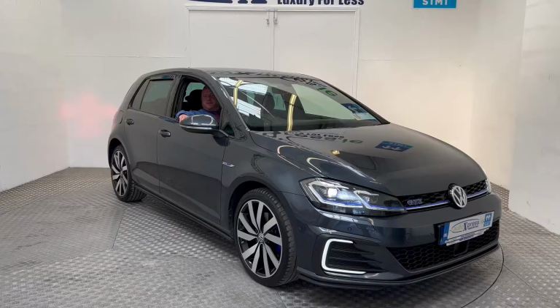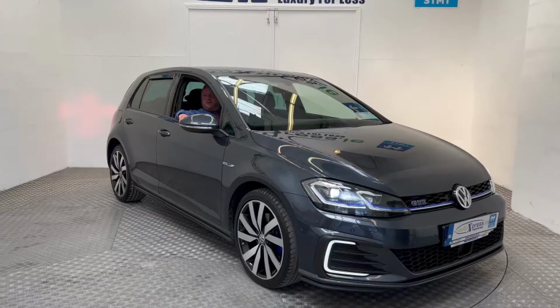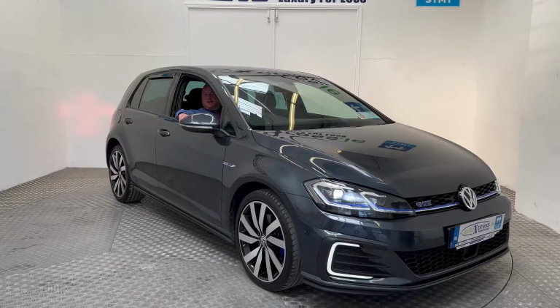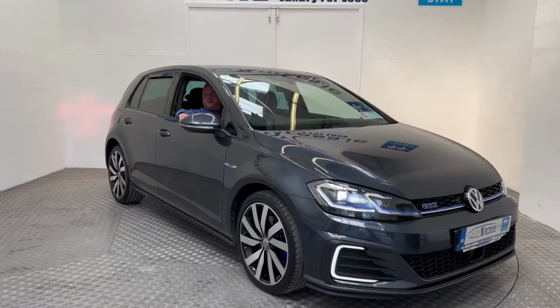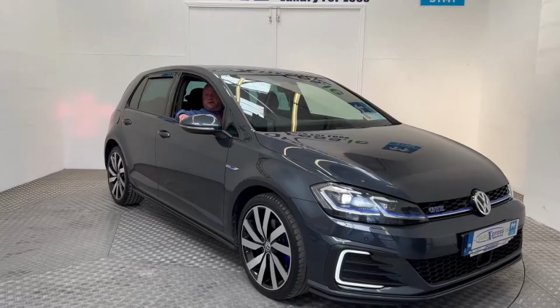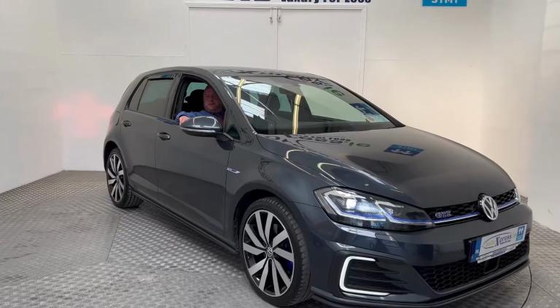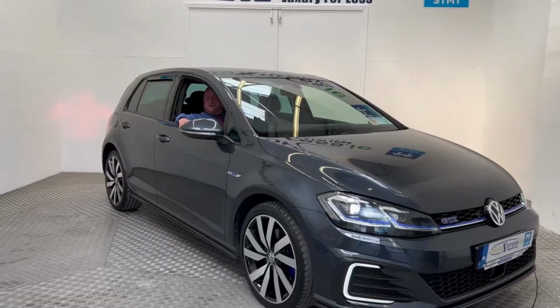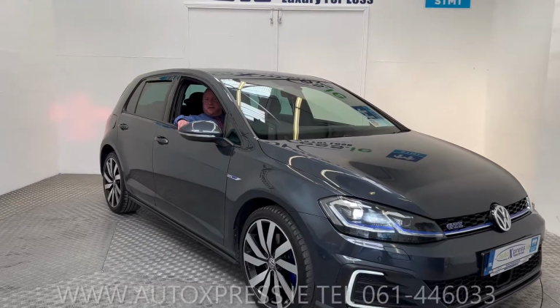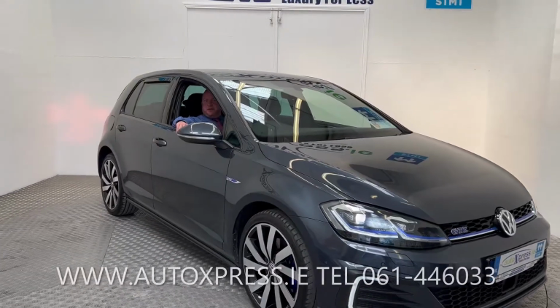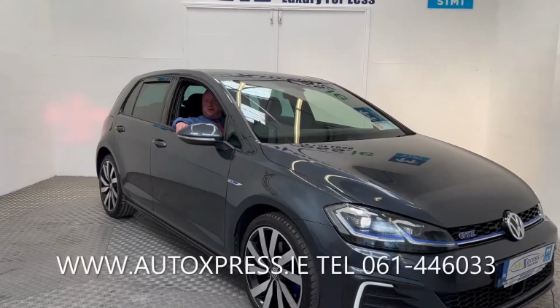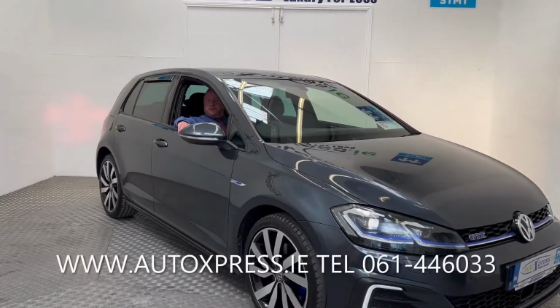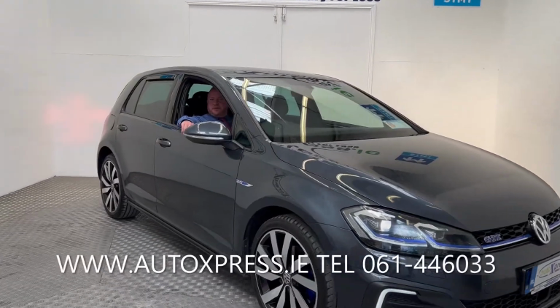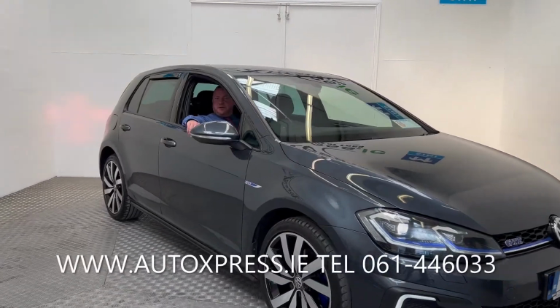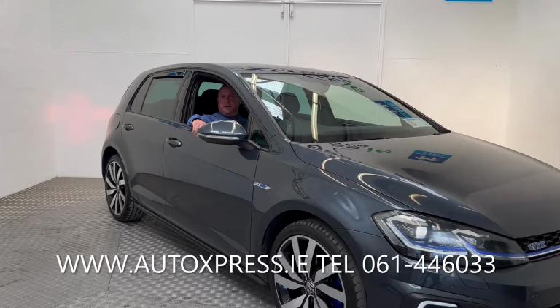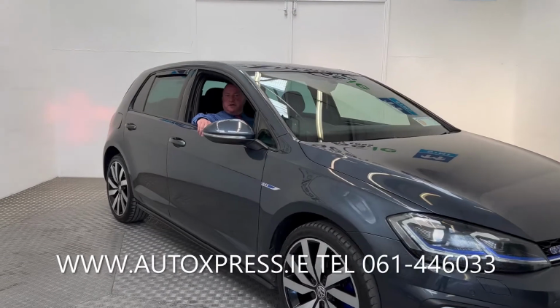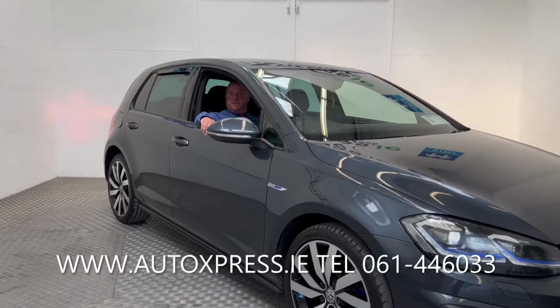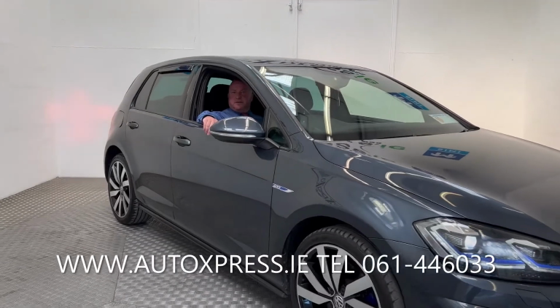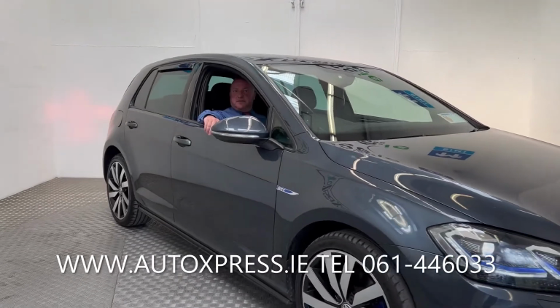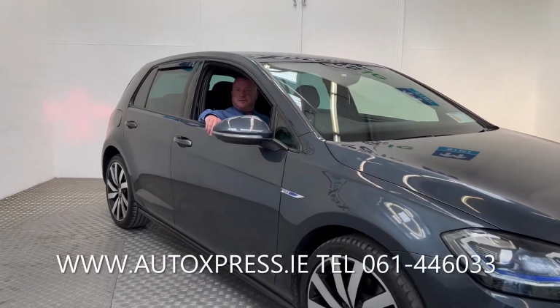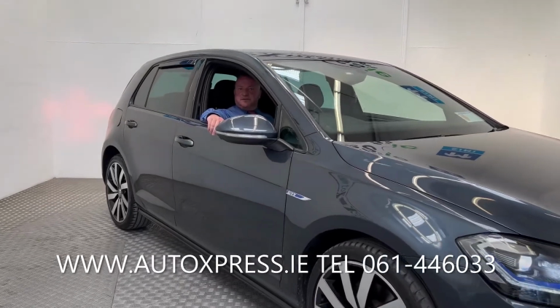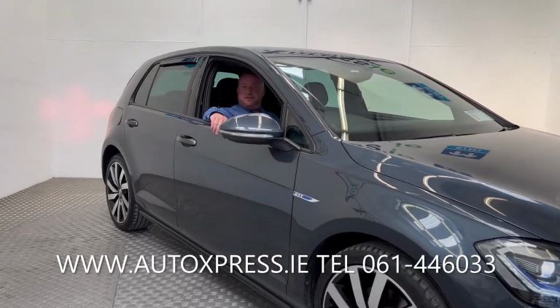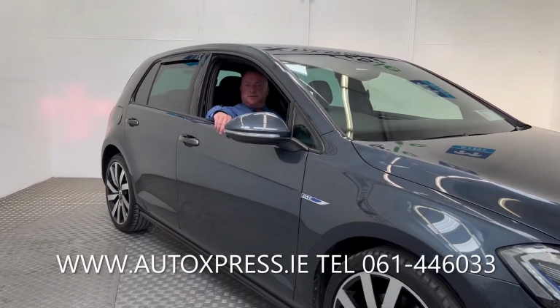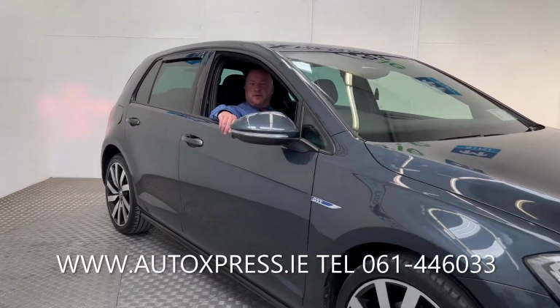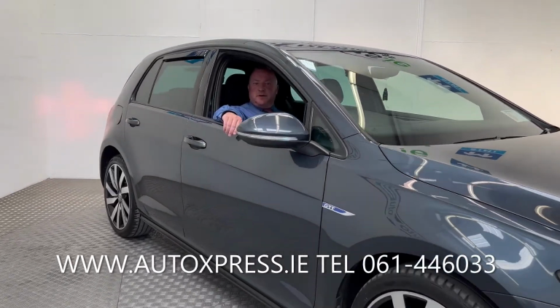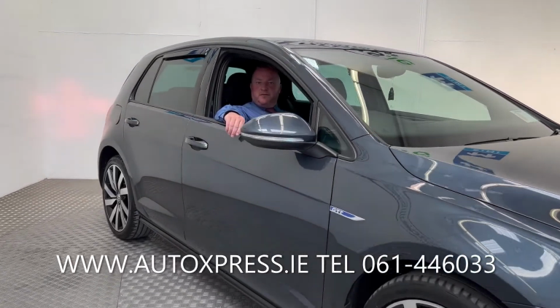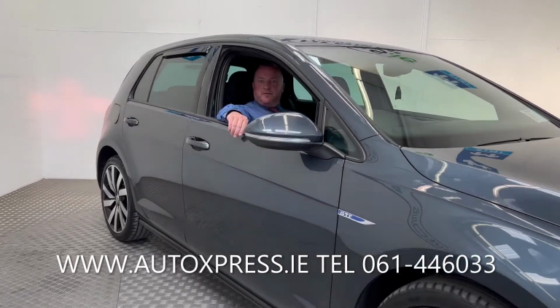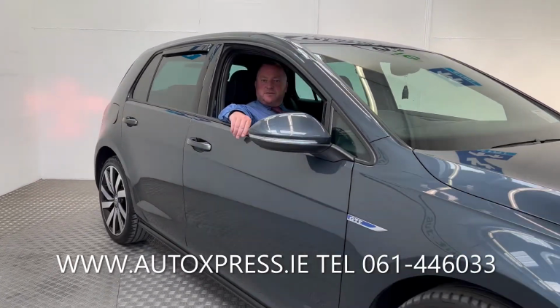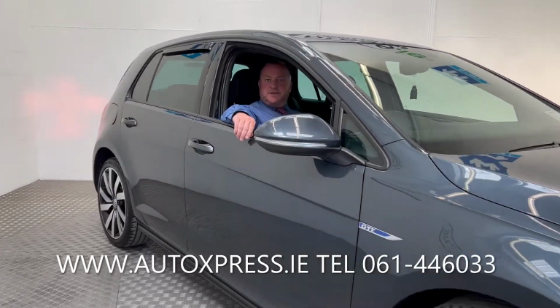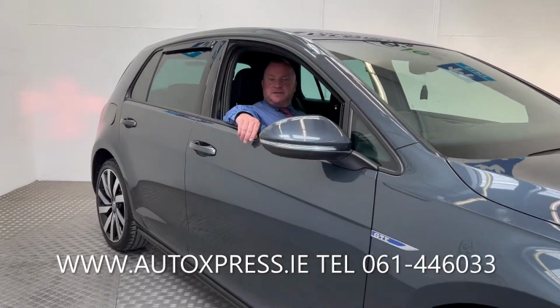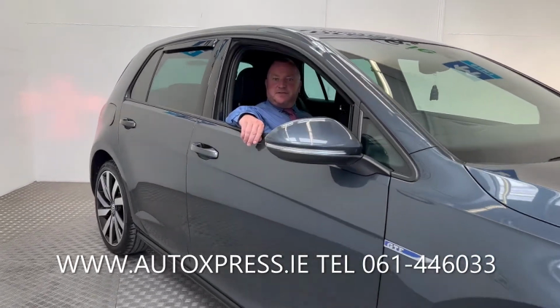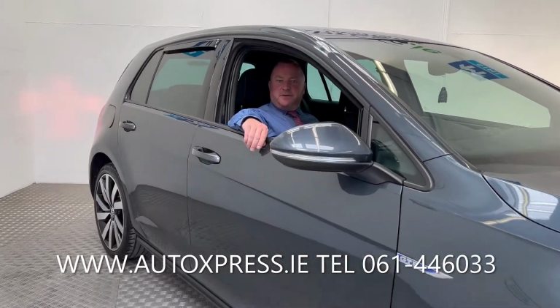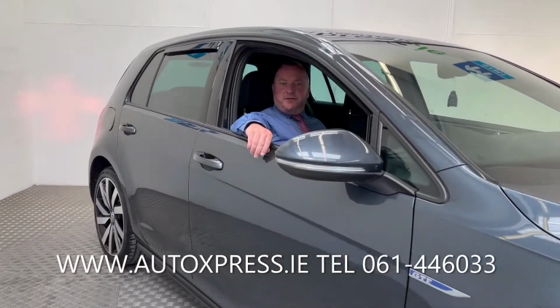If you want amazing cars, please check autoexpress.ie or give us a call on 061-446-033.